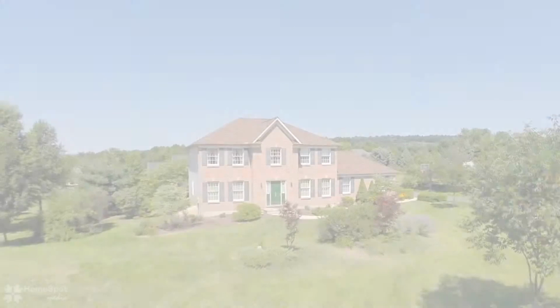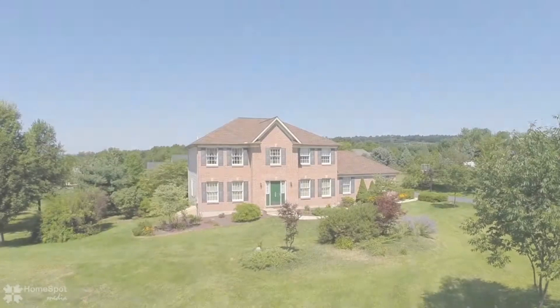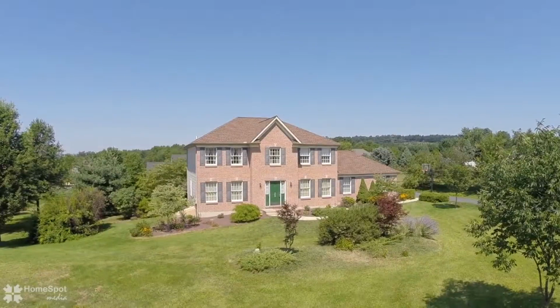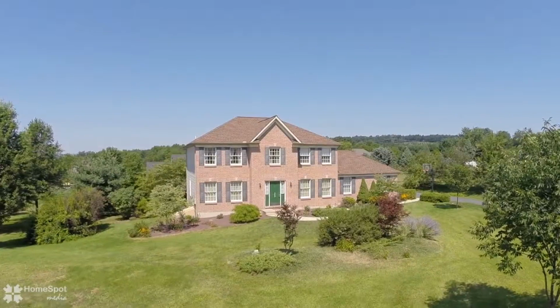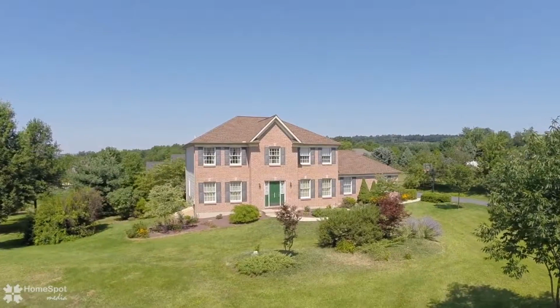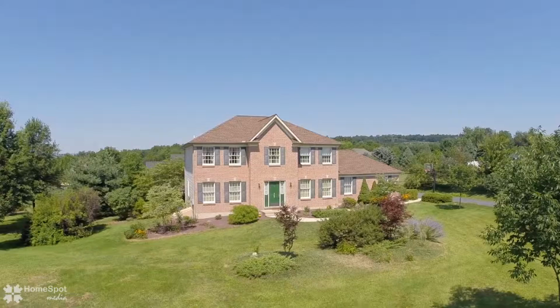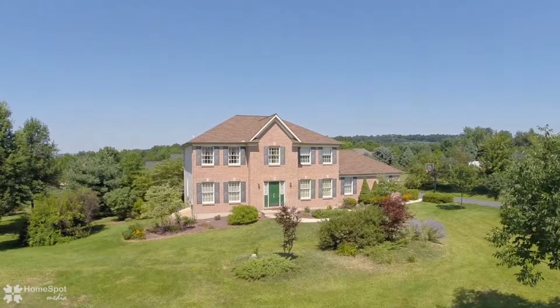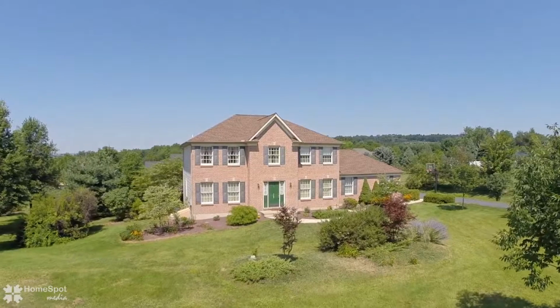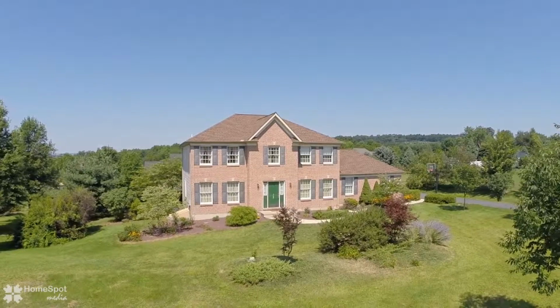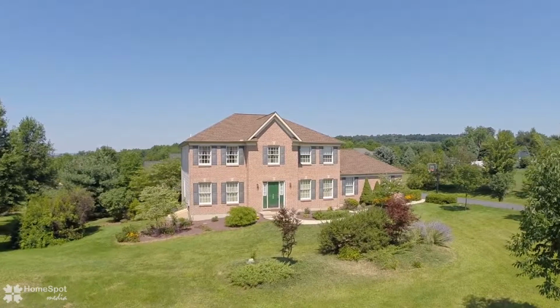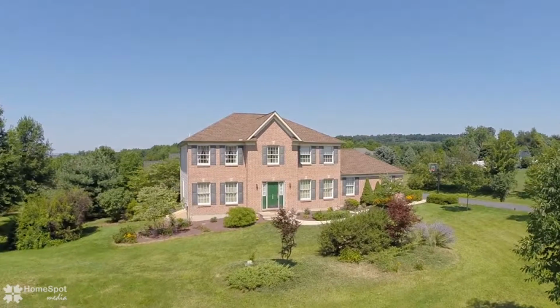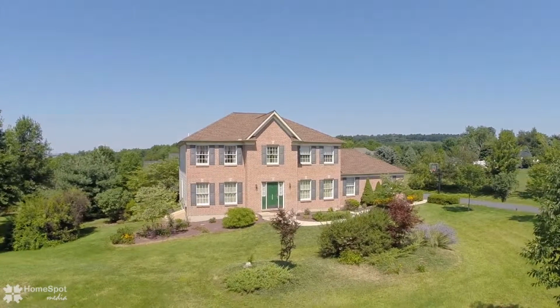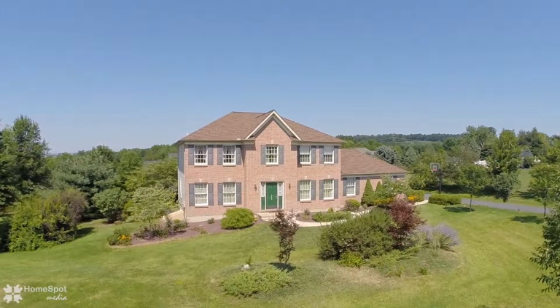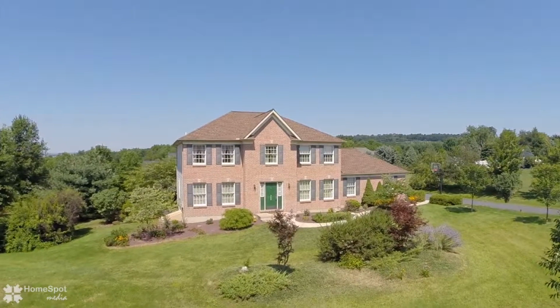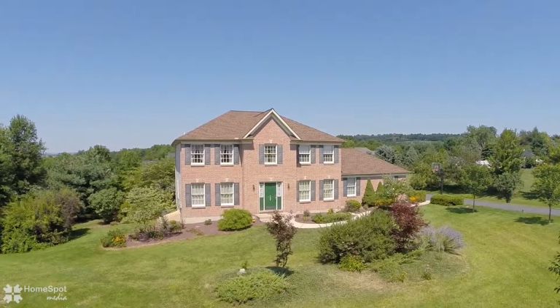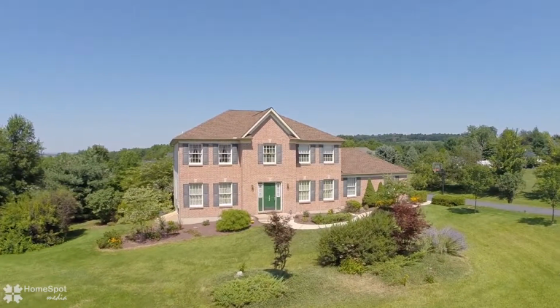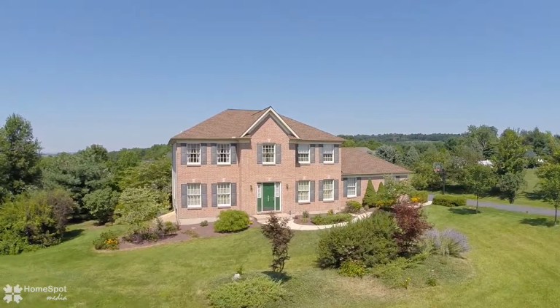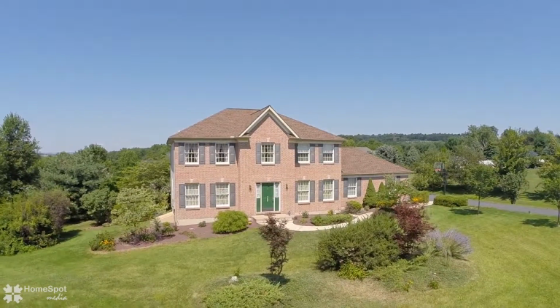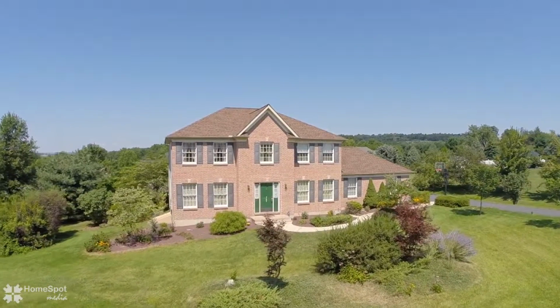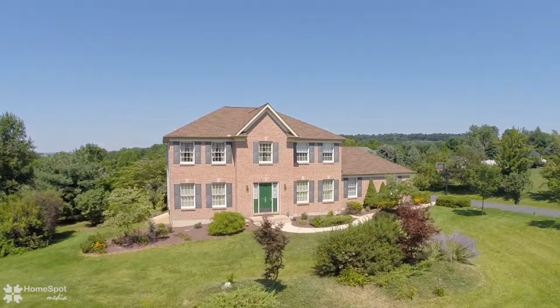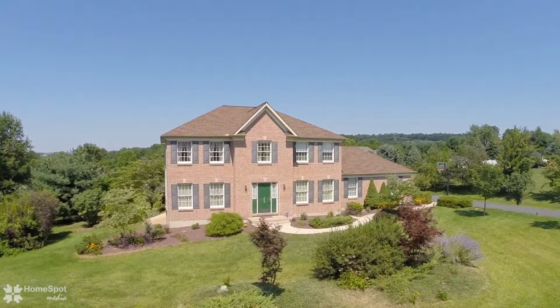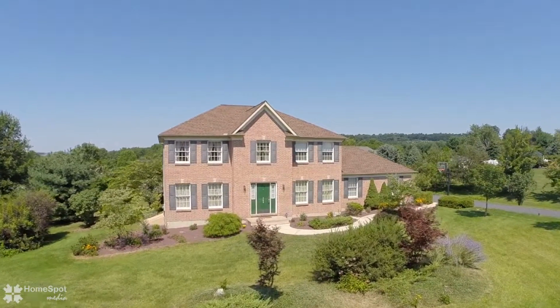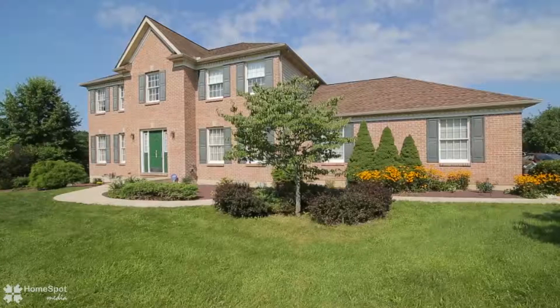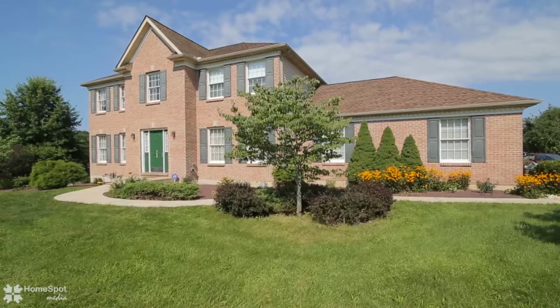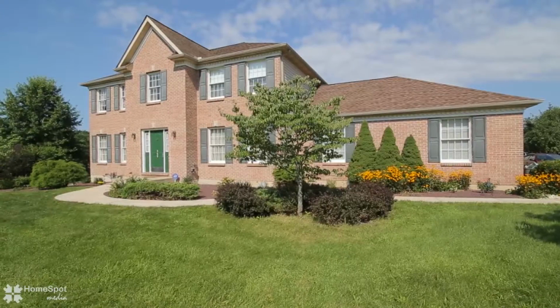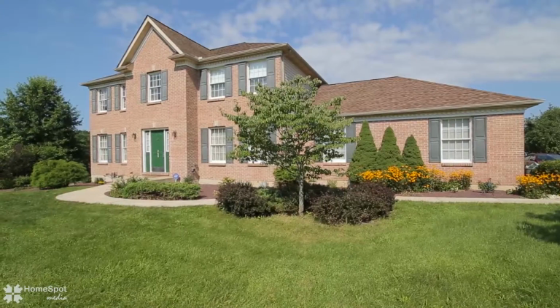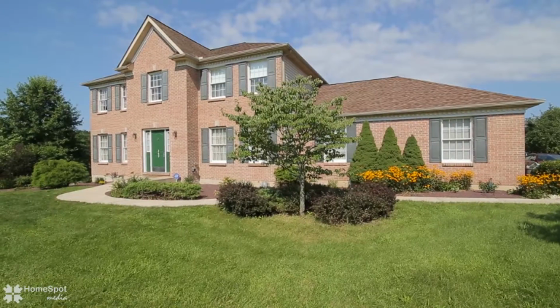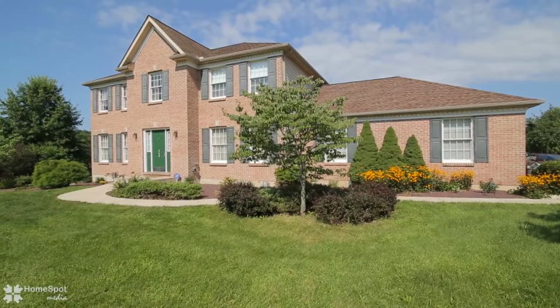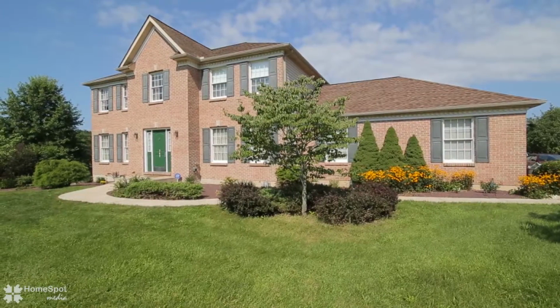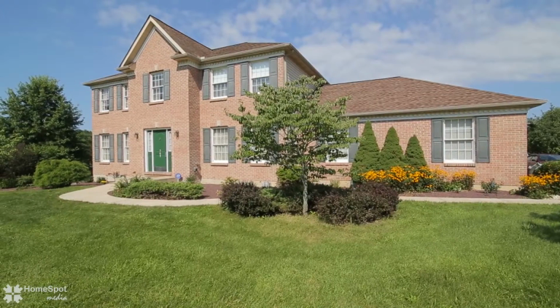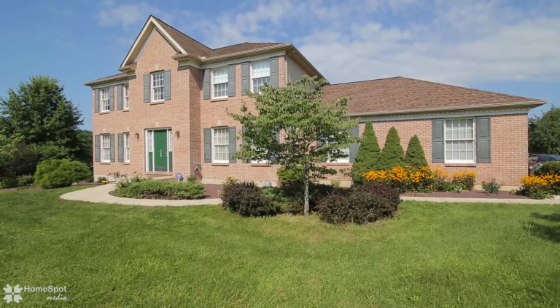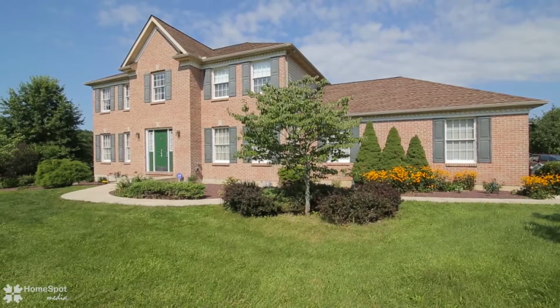Escape to peace and quiet. Welcome to 369 Adams Lane in Moore Township.